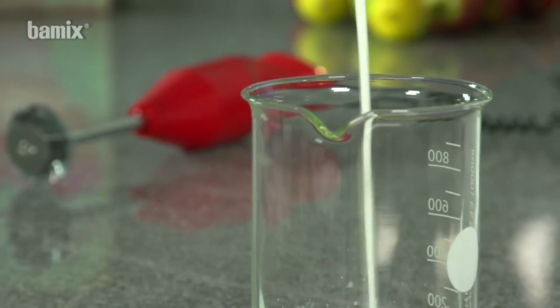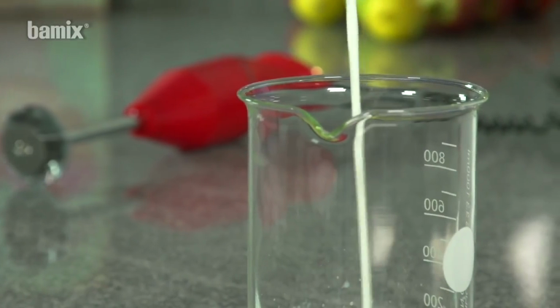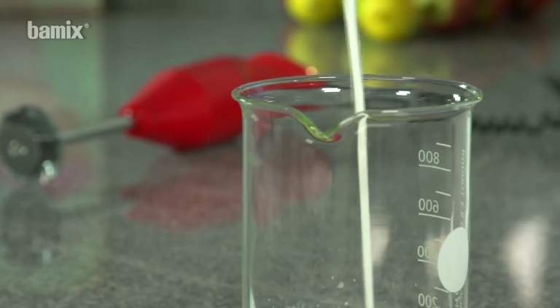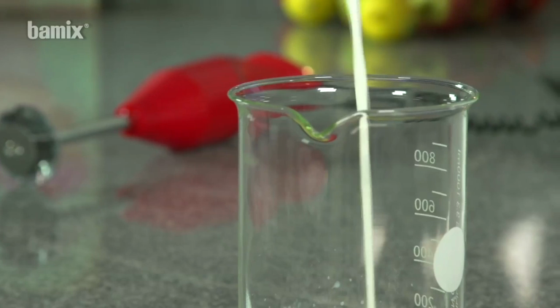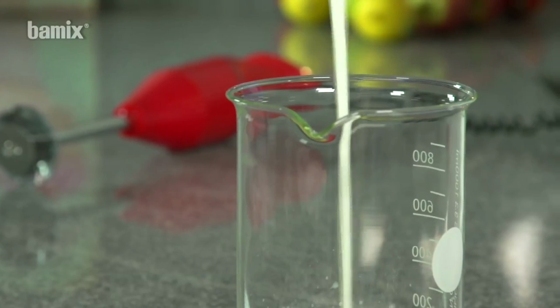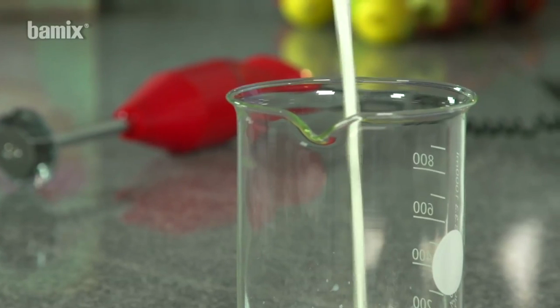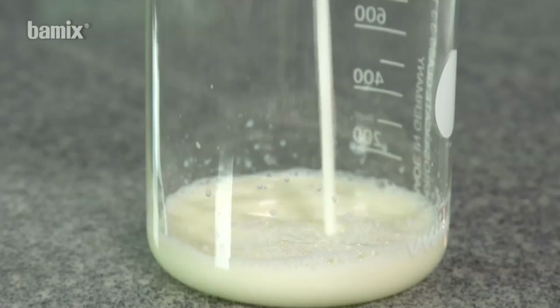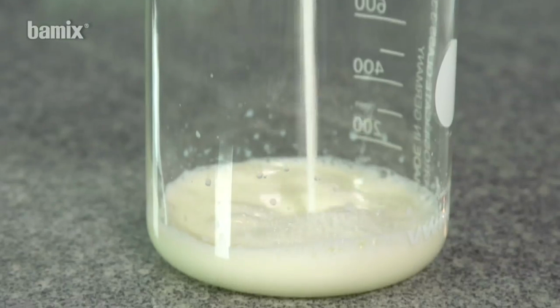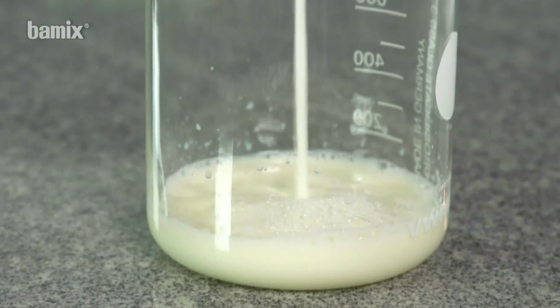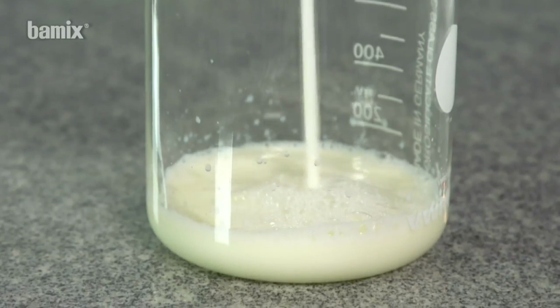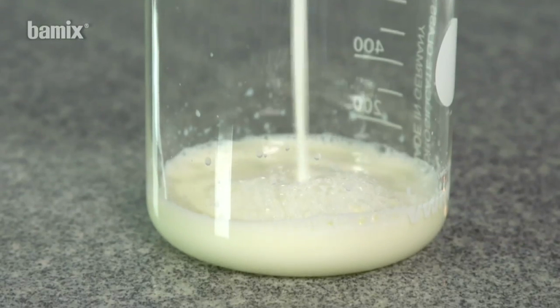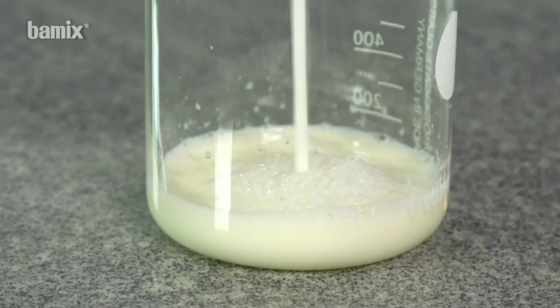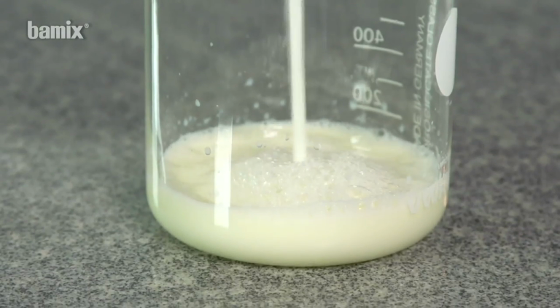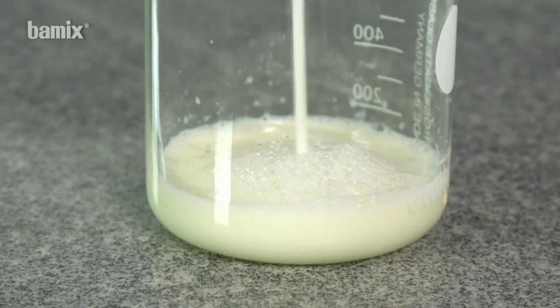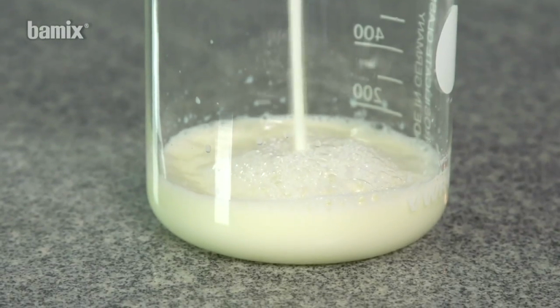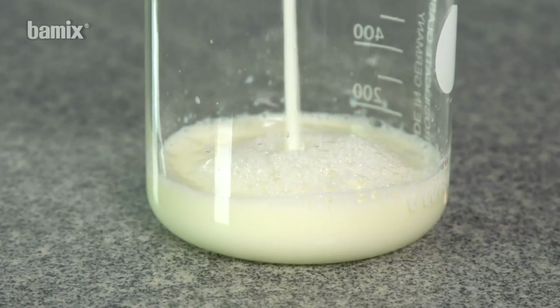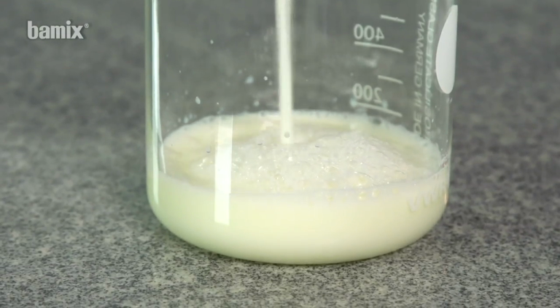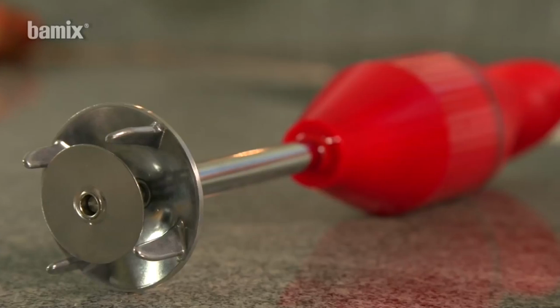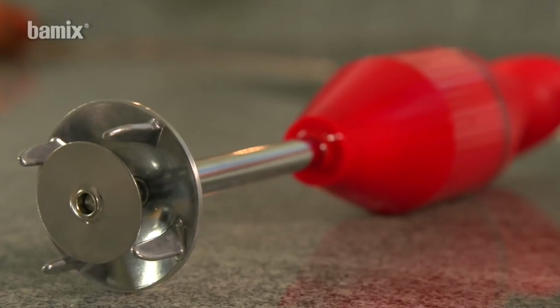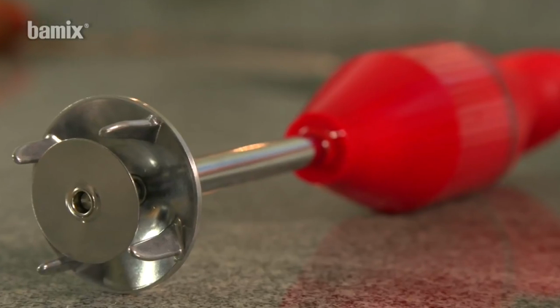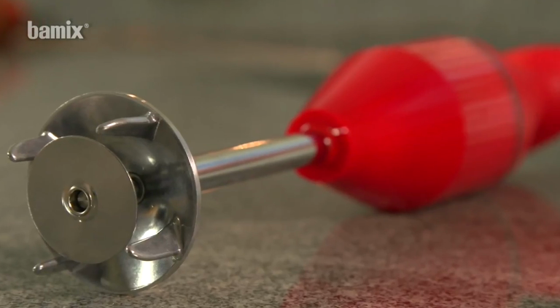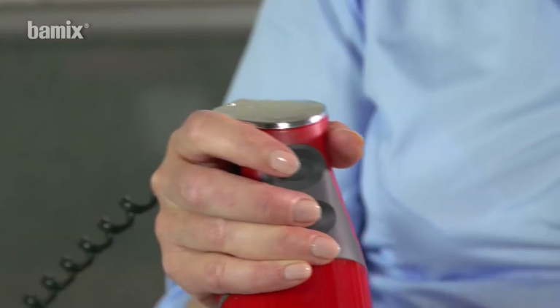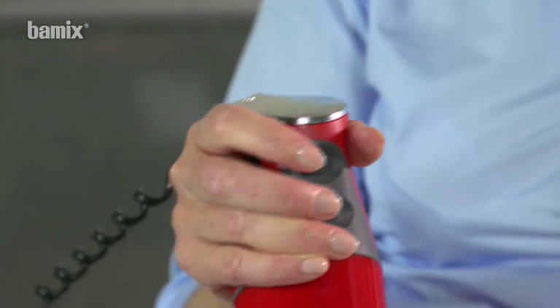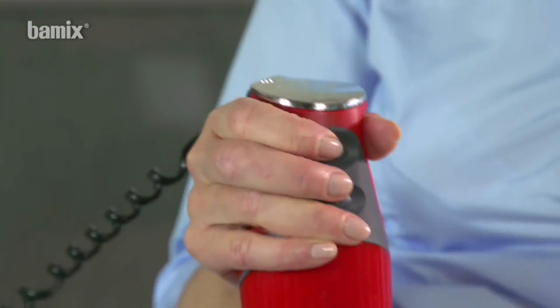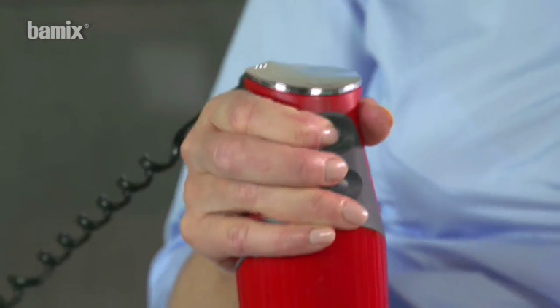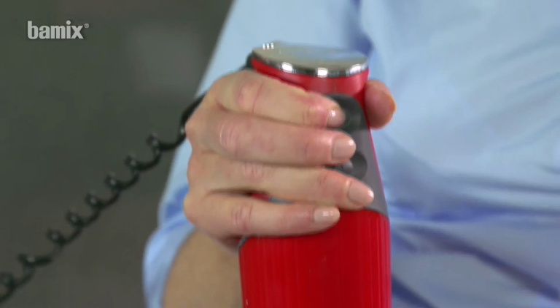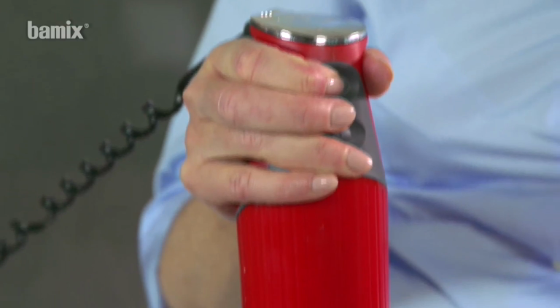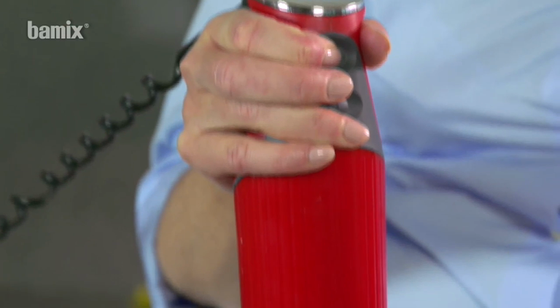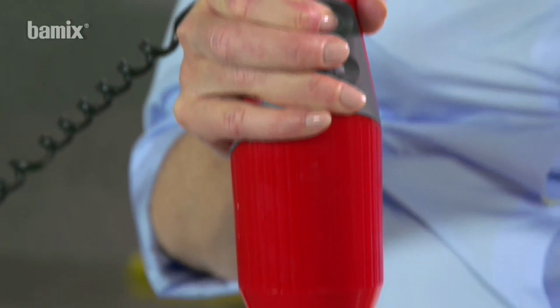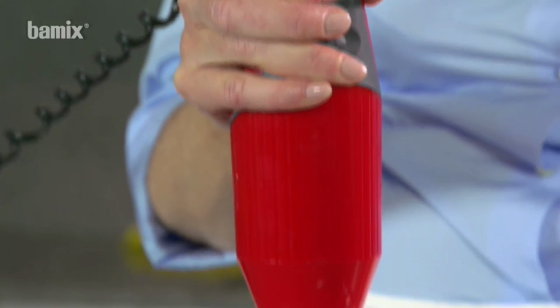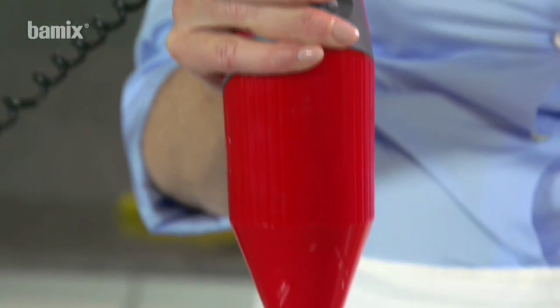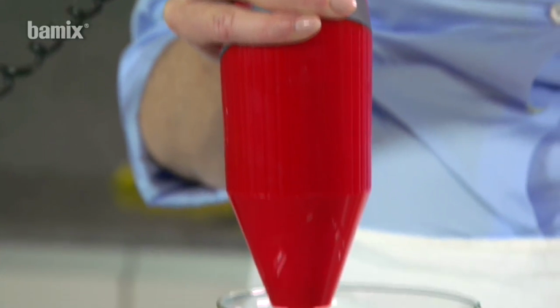Thanks to the strength of the Barmix, ice cold skimmed milk can be frothed in an instant.